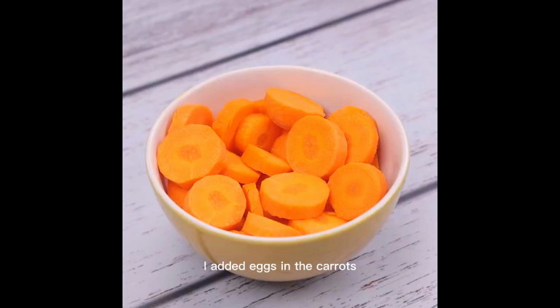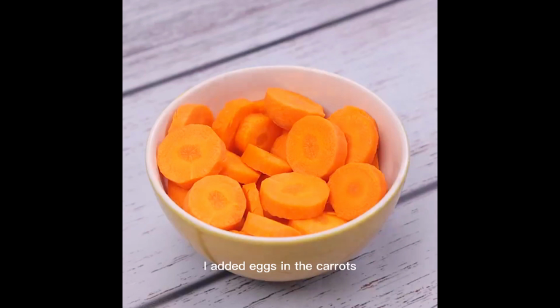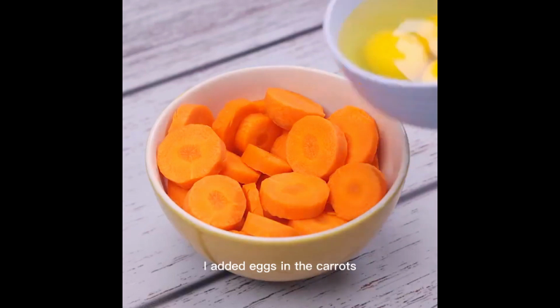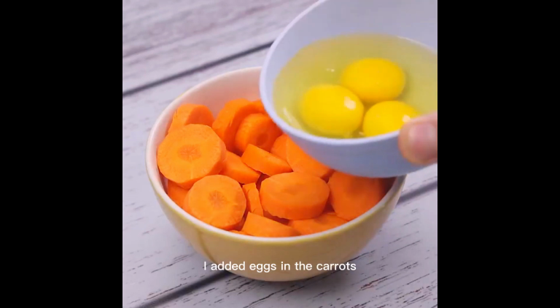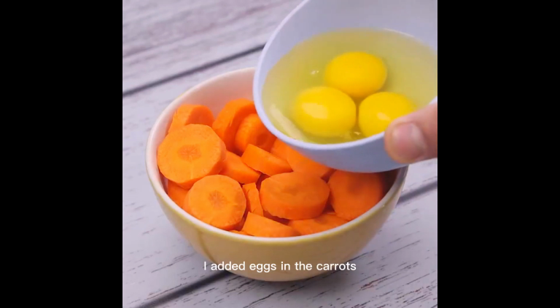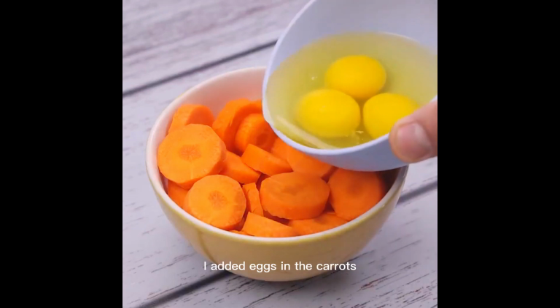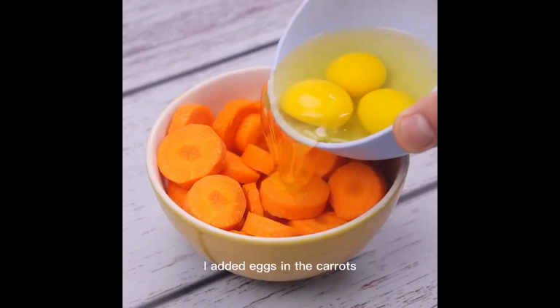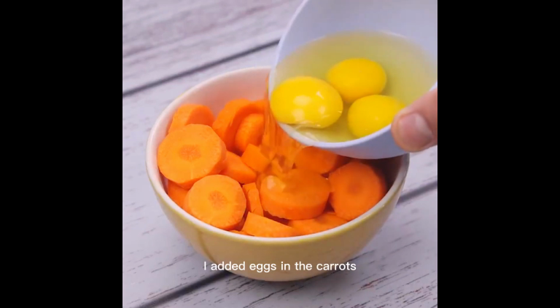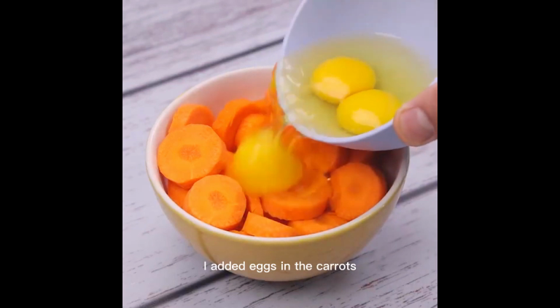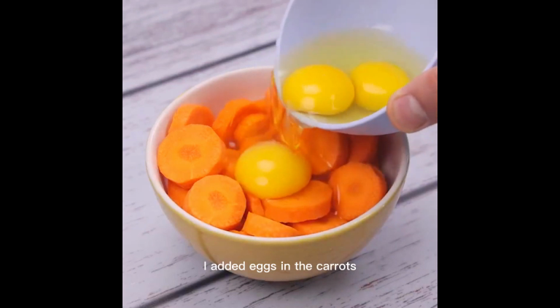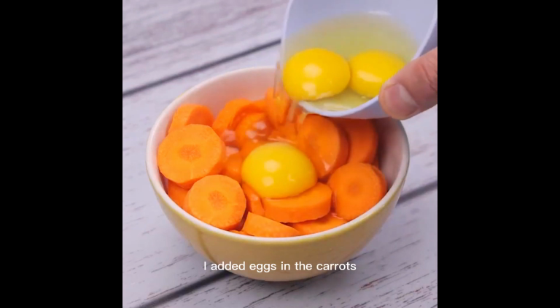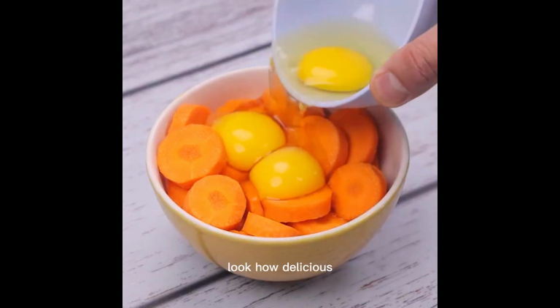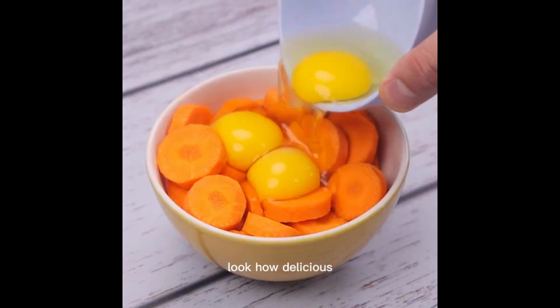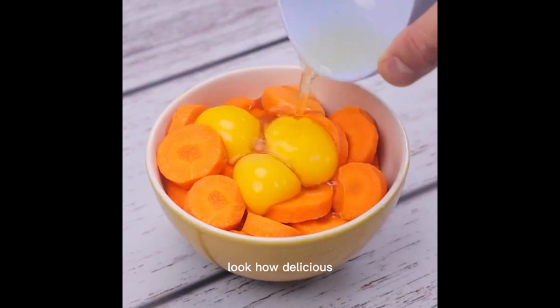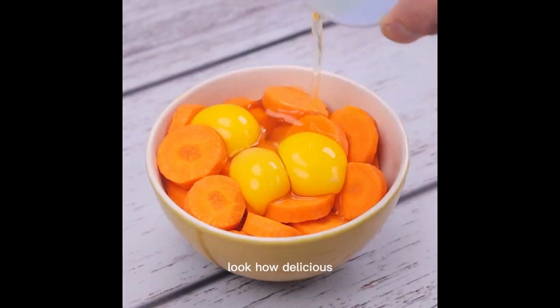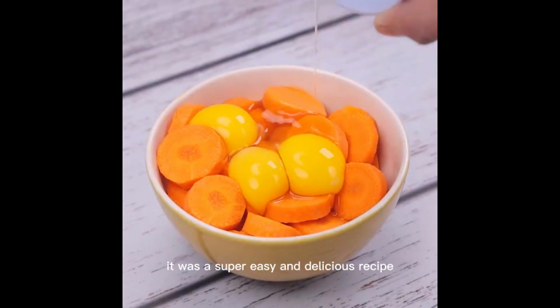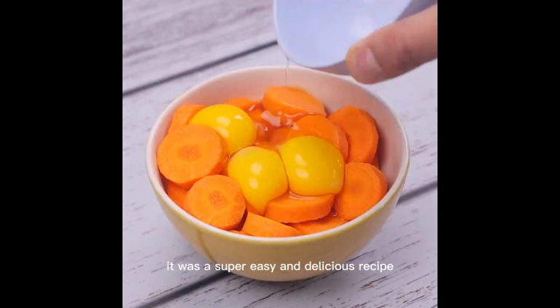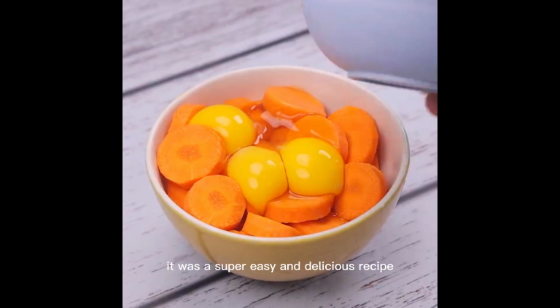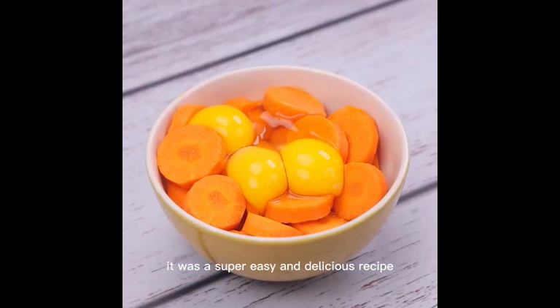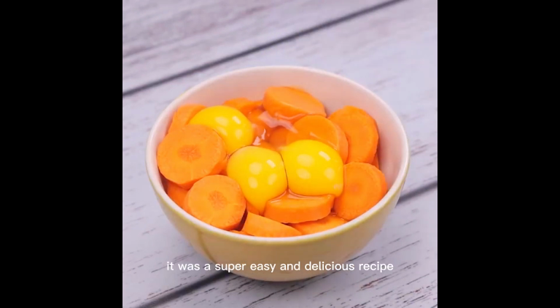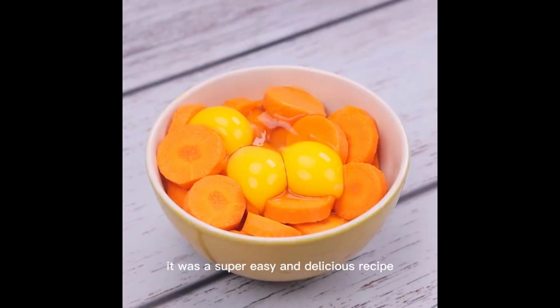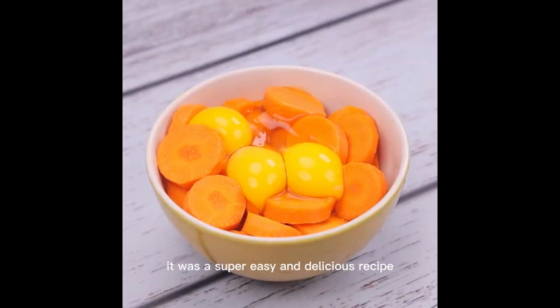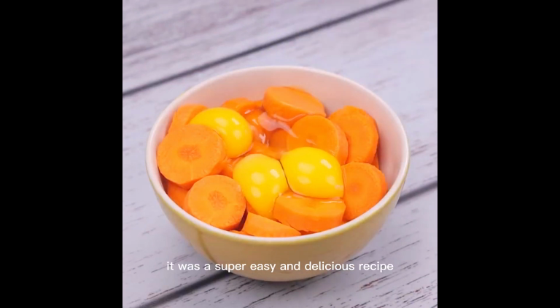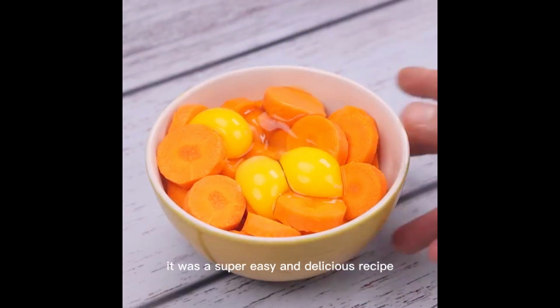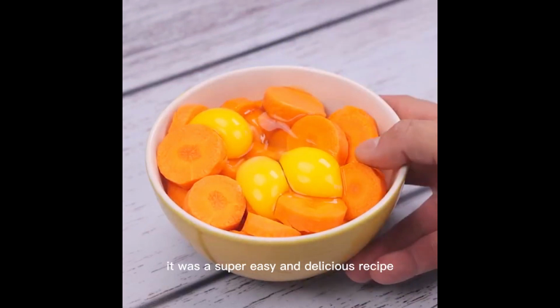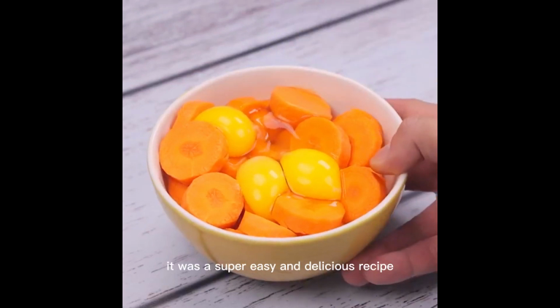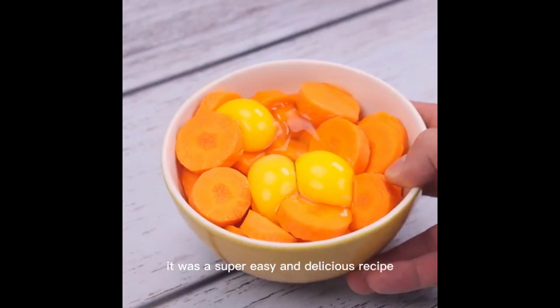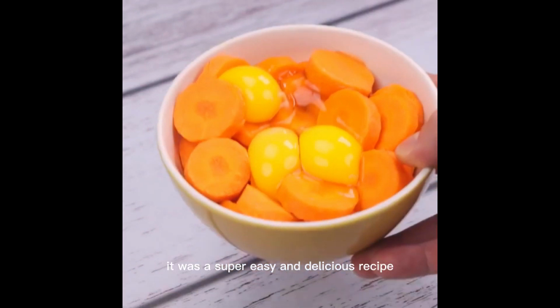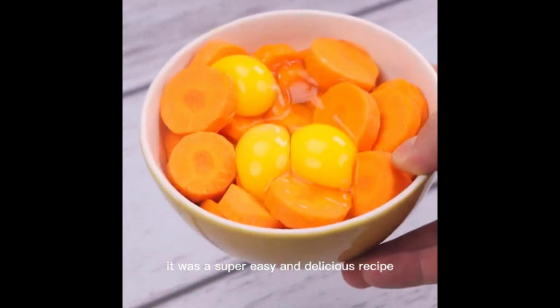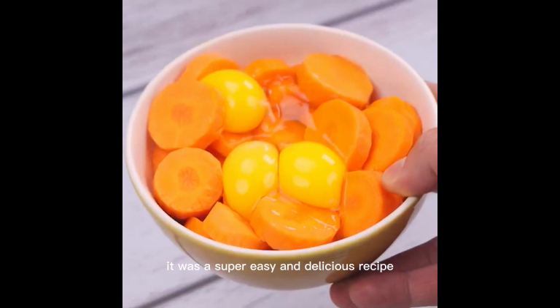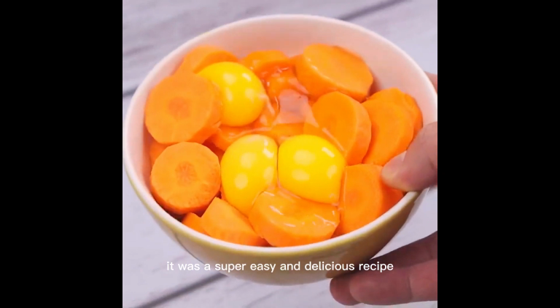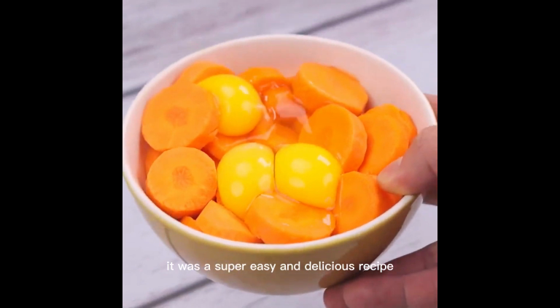I added eggs in the carrots. Look how delicious! It was a super easy and delicious recipe.